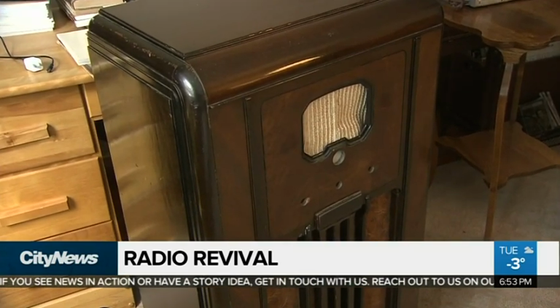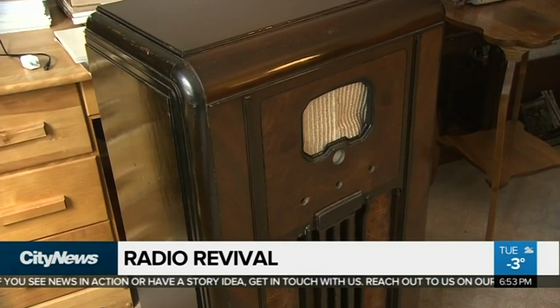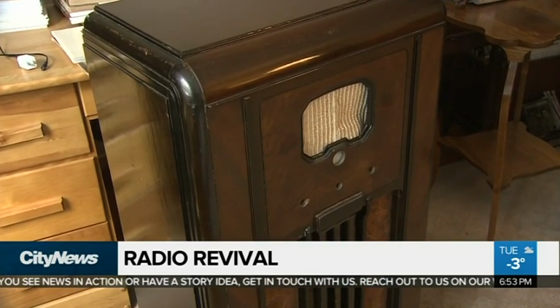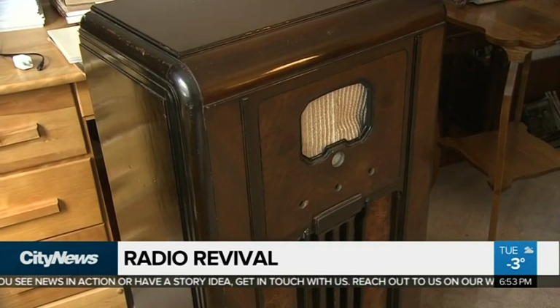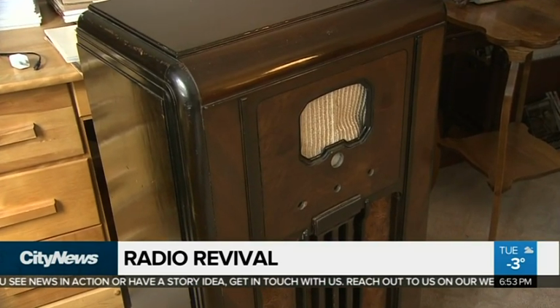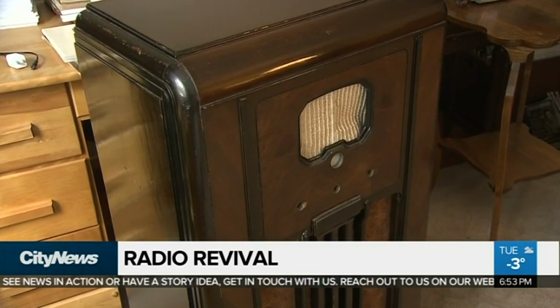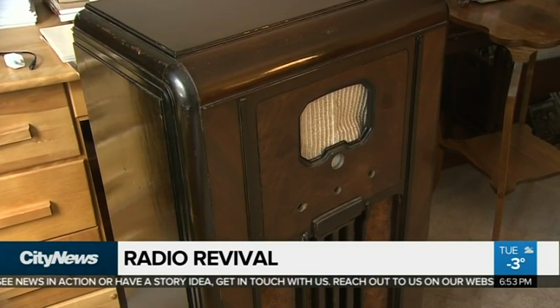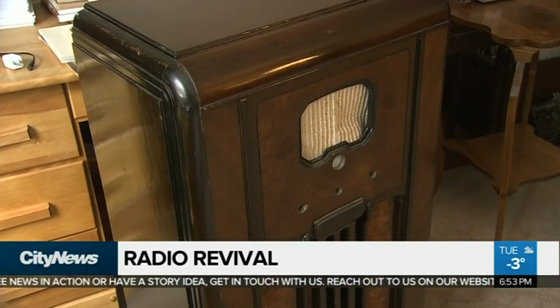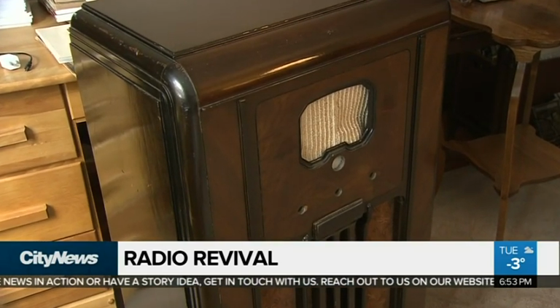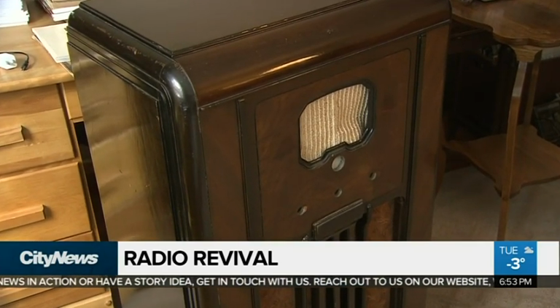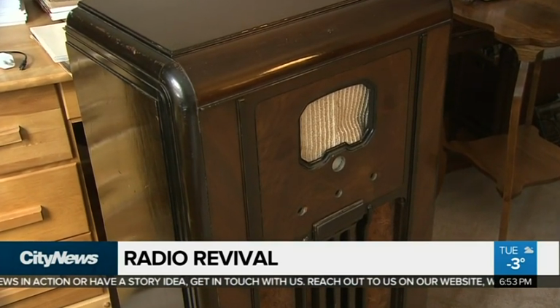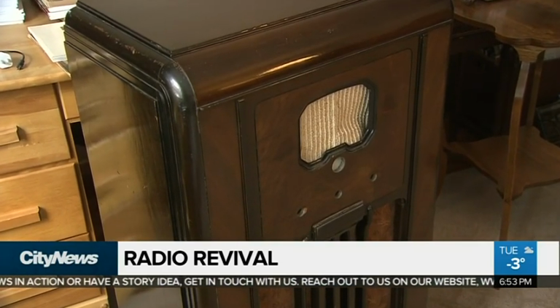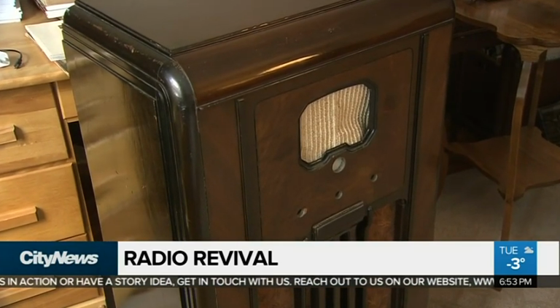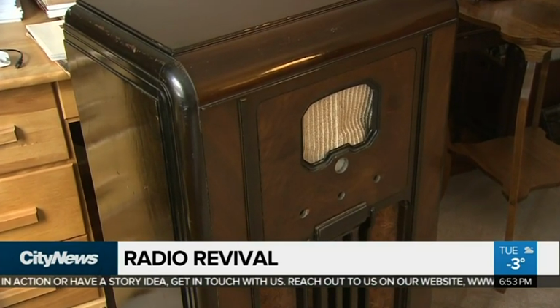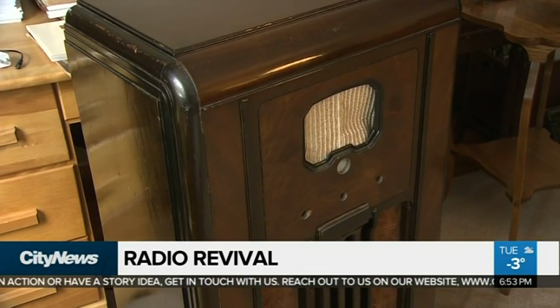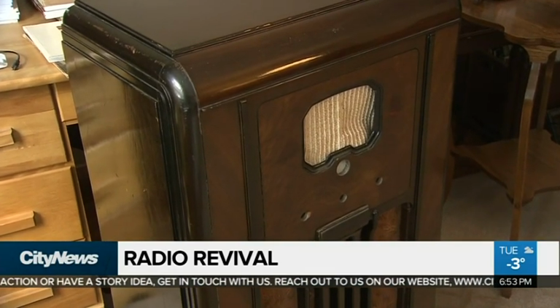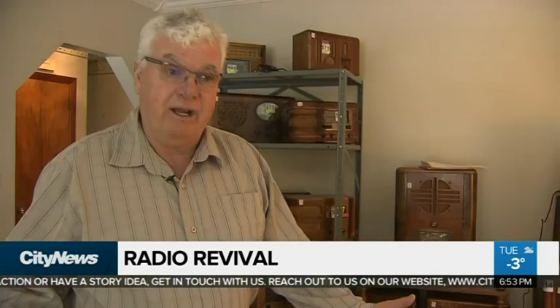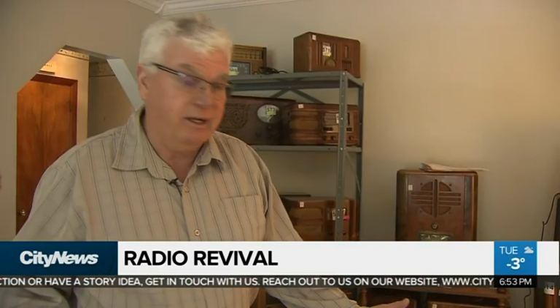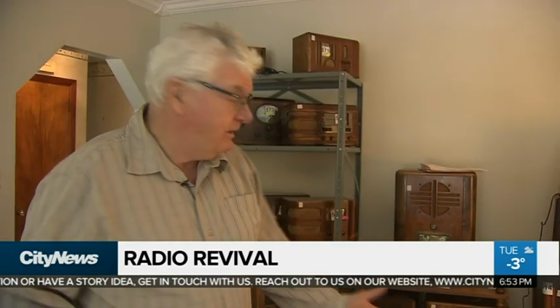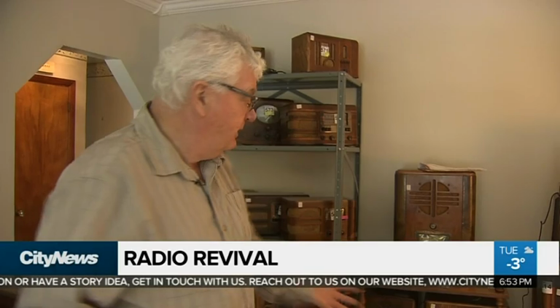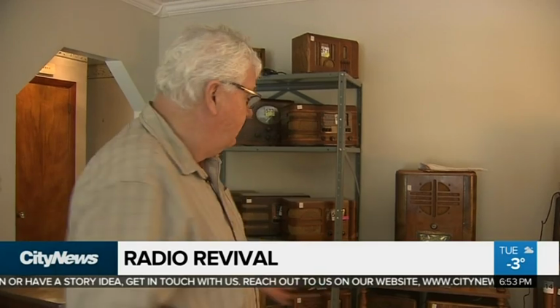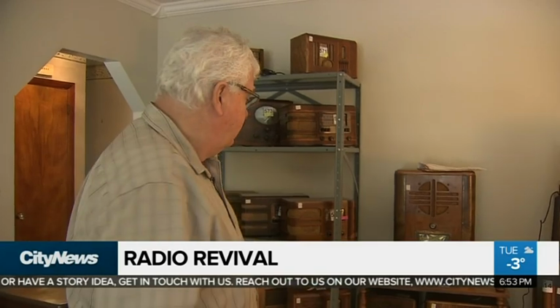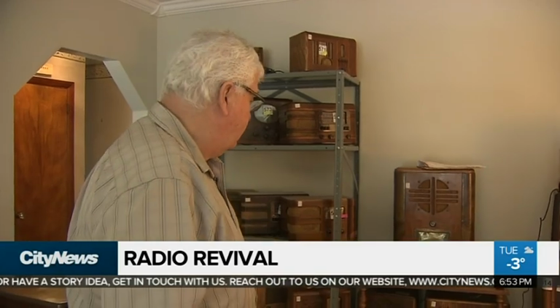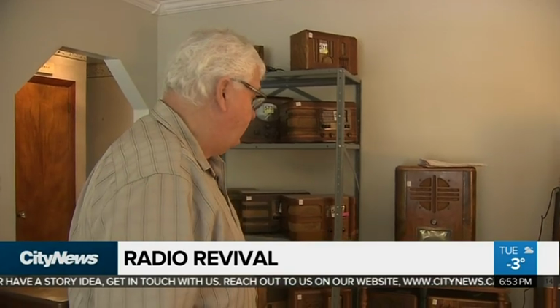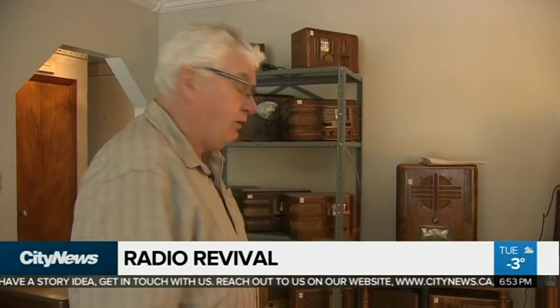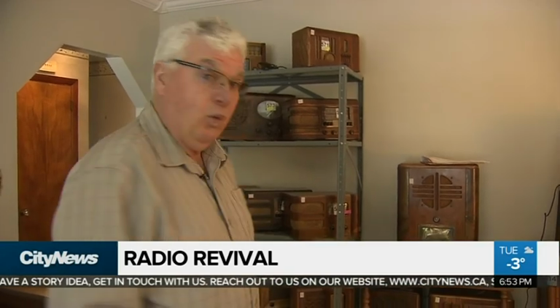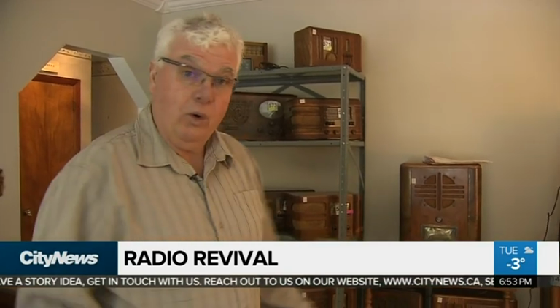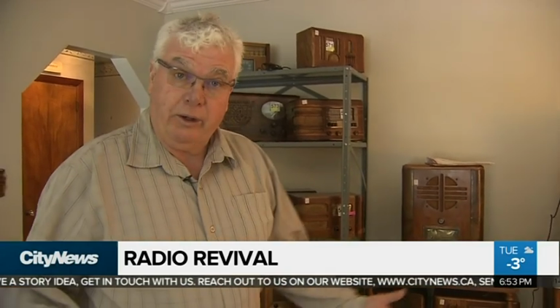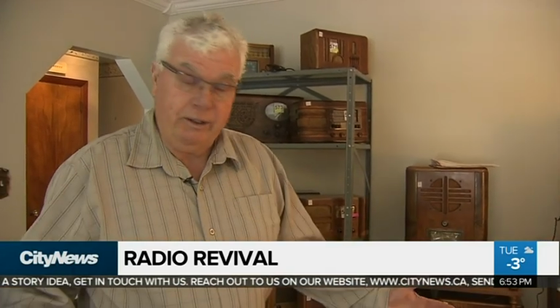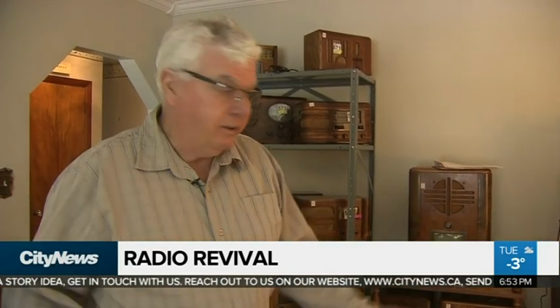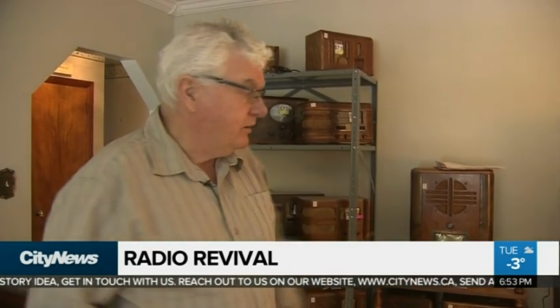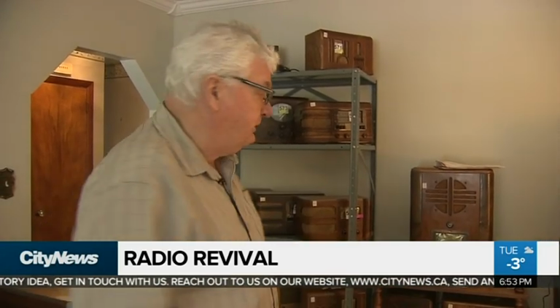Foster Hewitt, you know — Hockey Night in Canada, the war, you know.